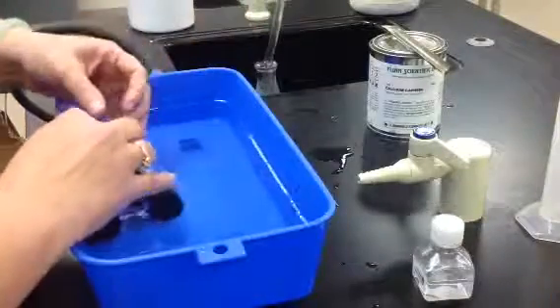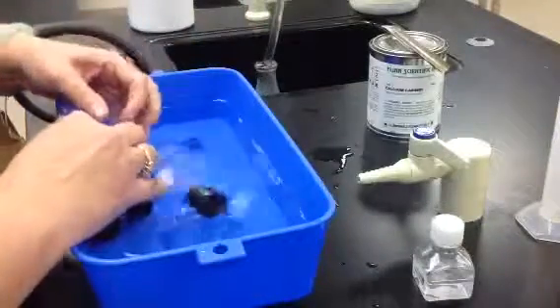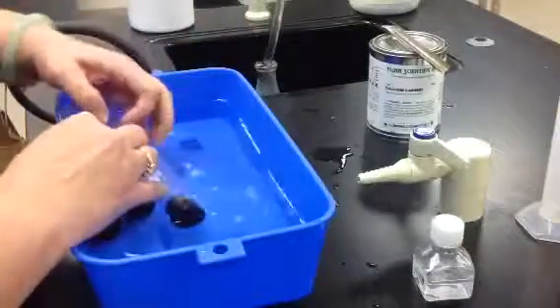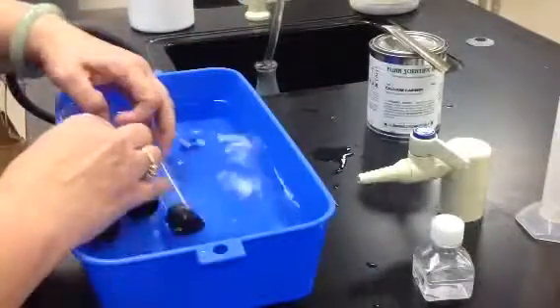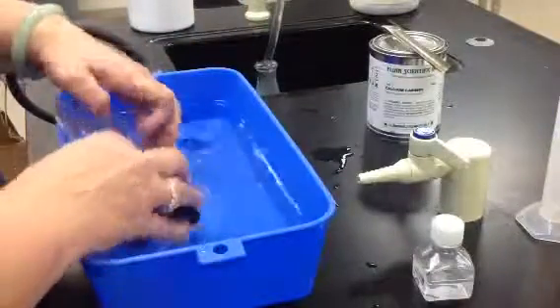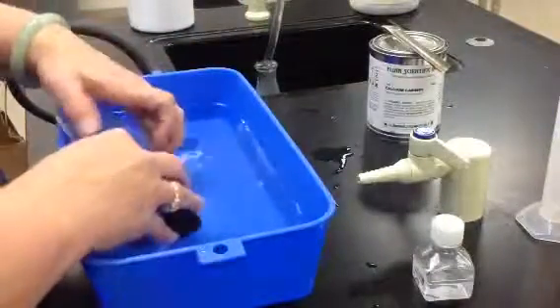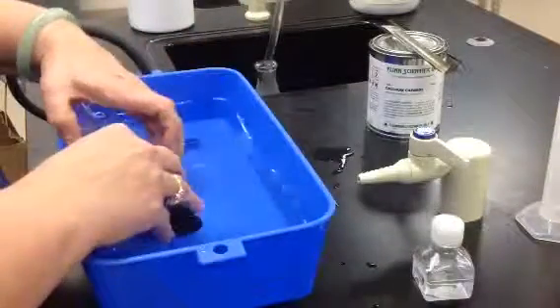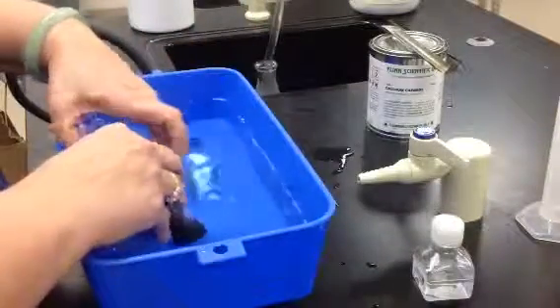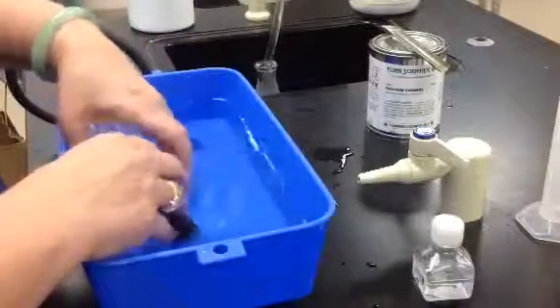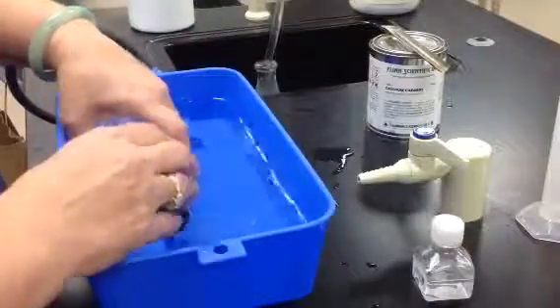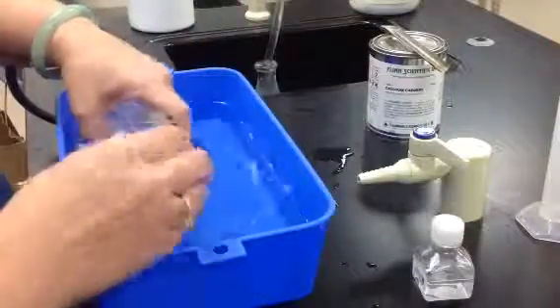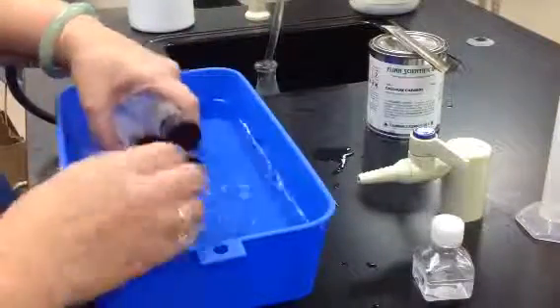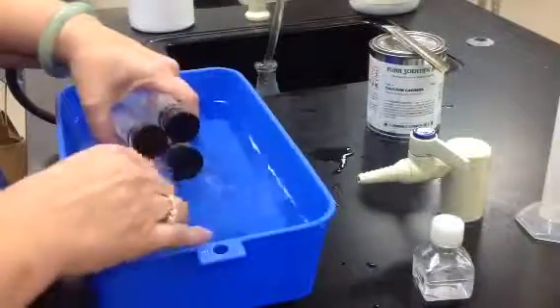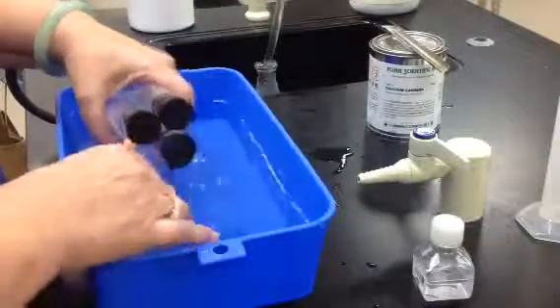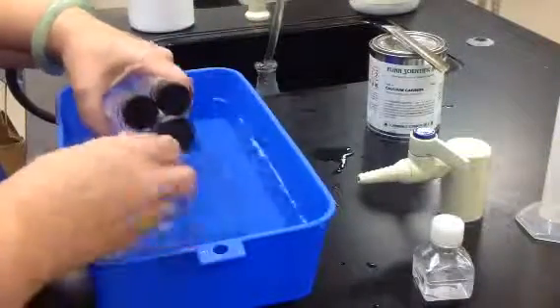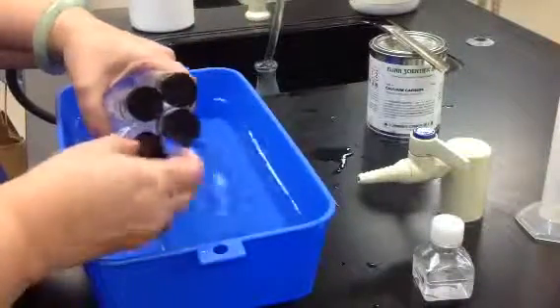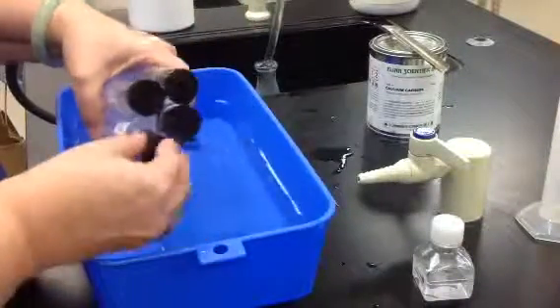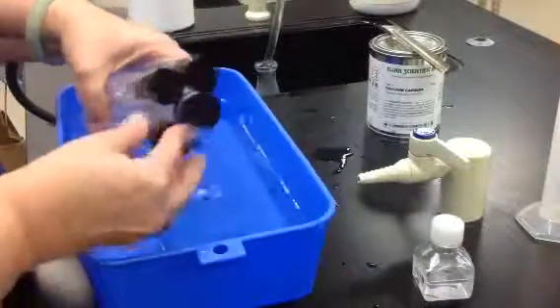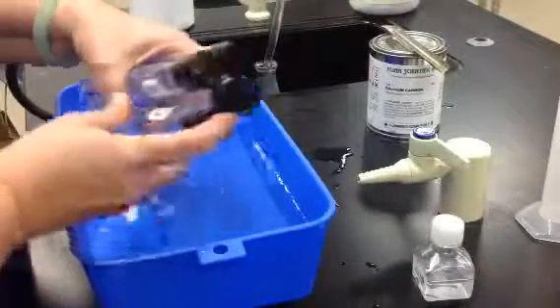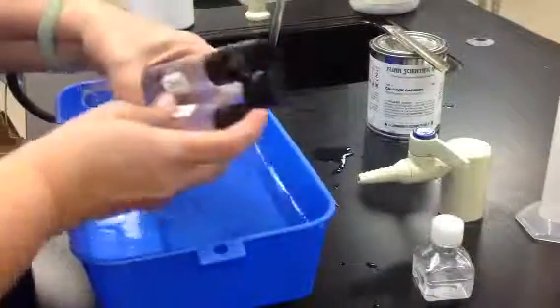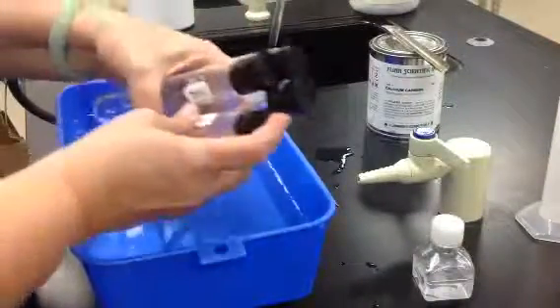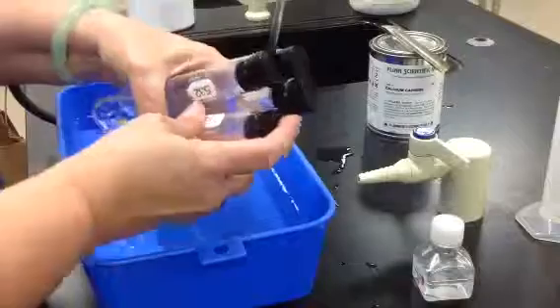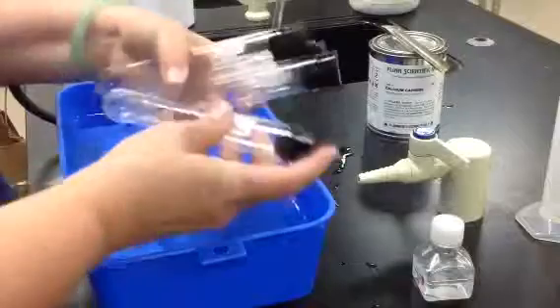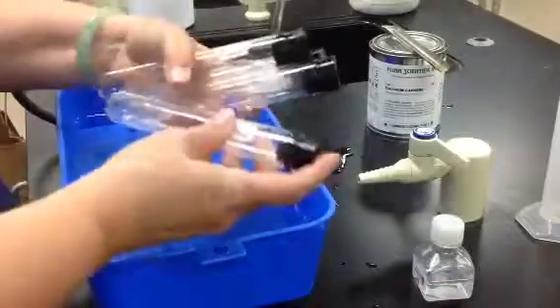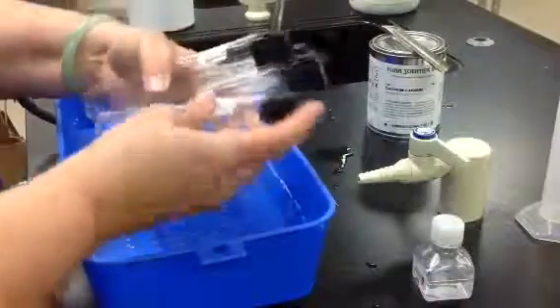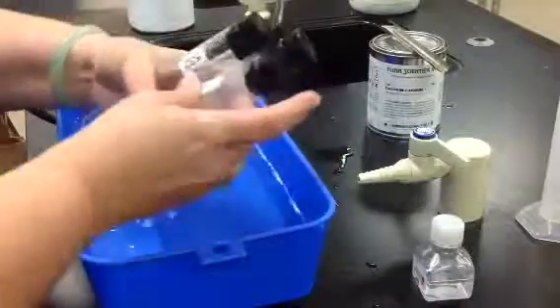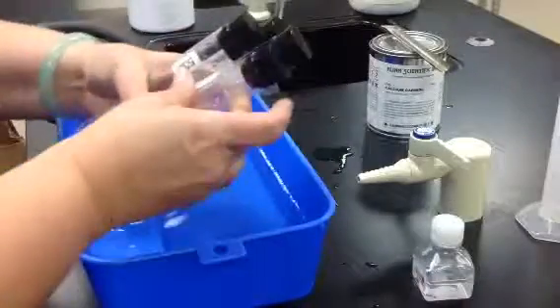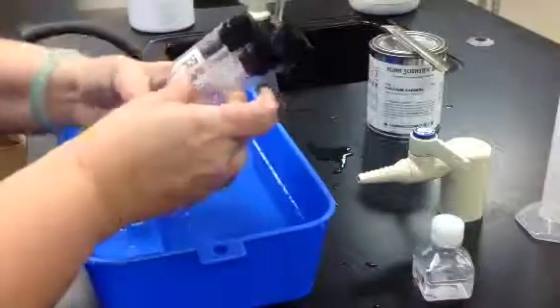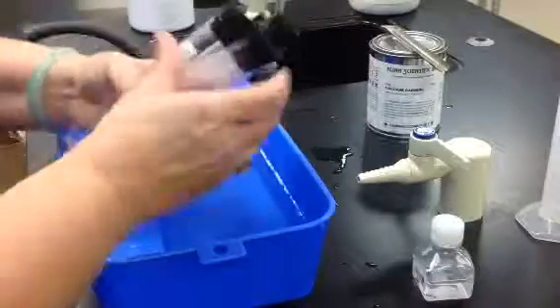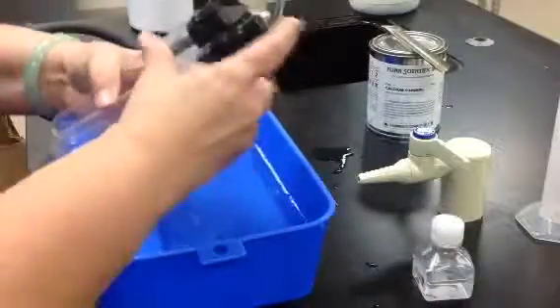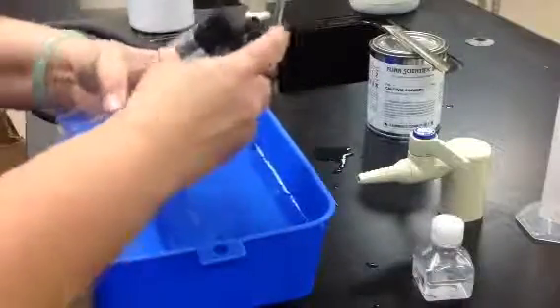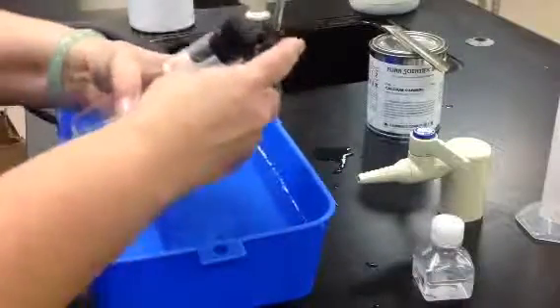Next, we will conduct the test for identification on this gas.